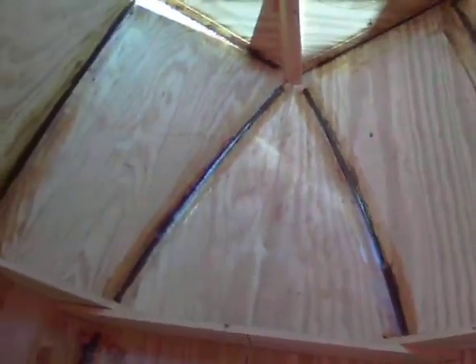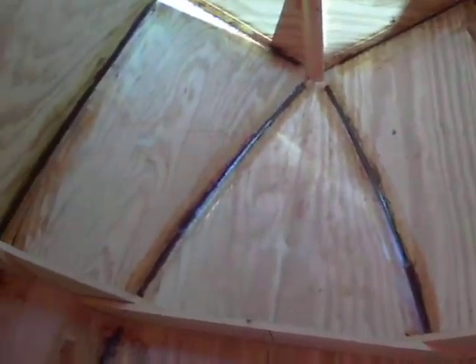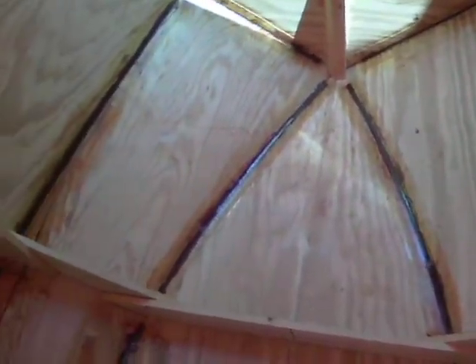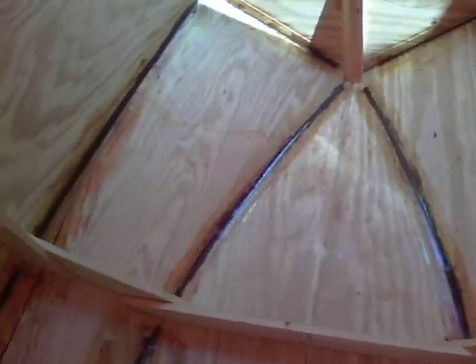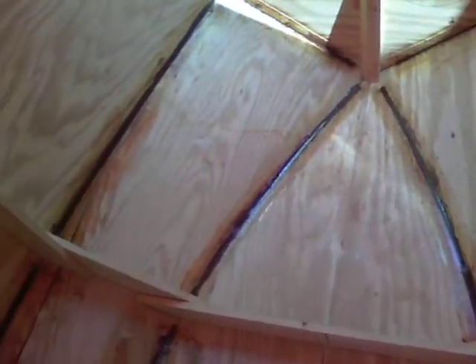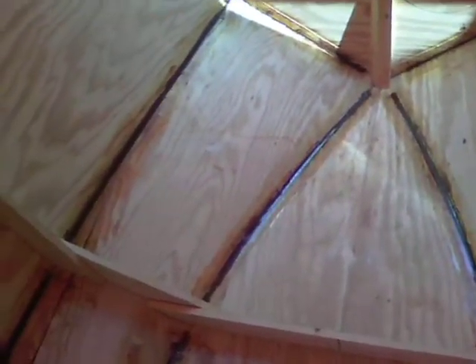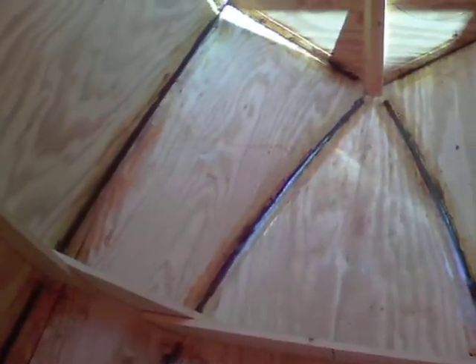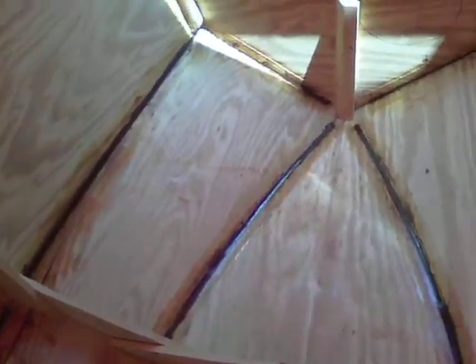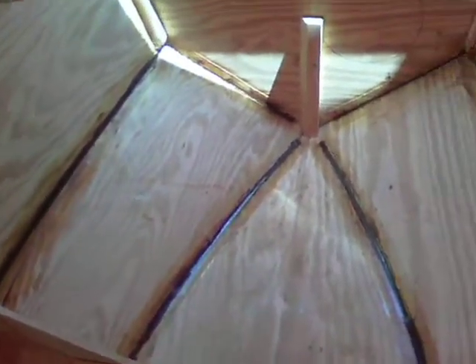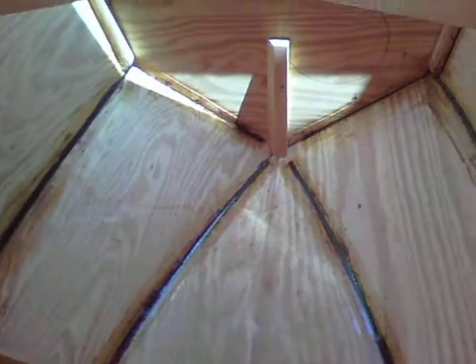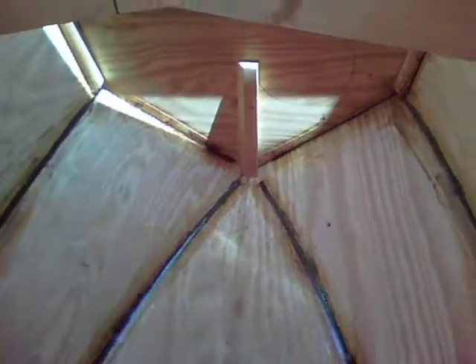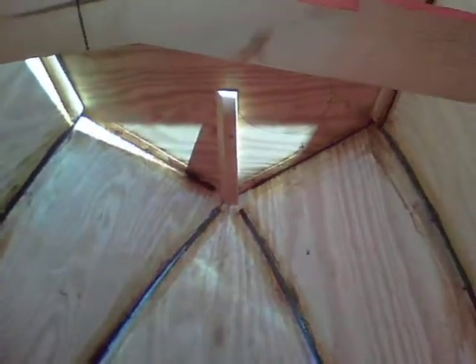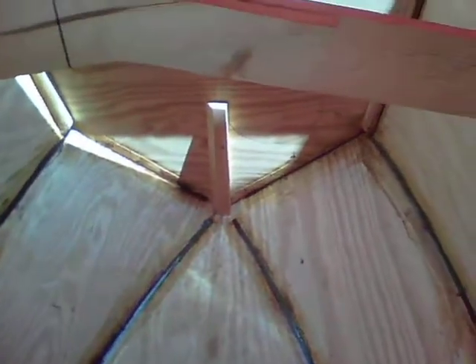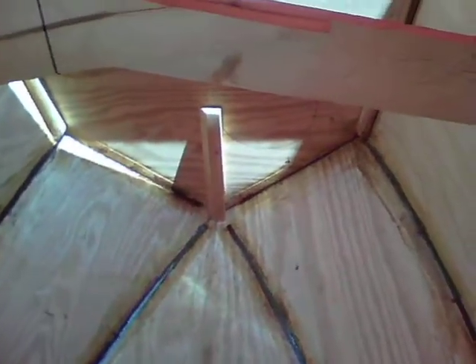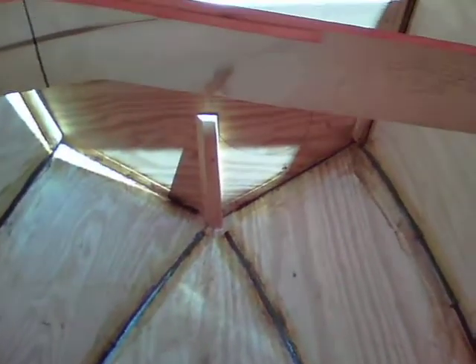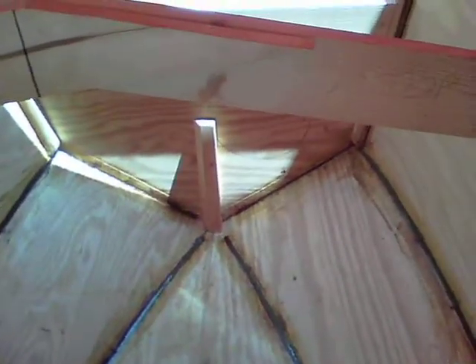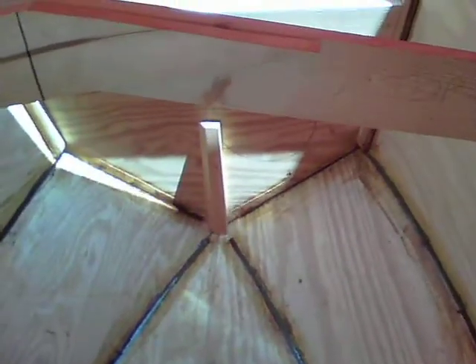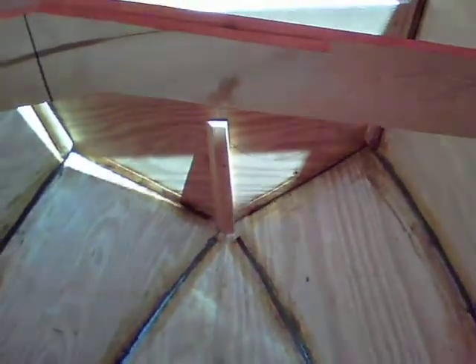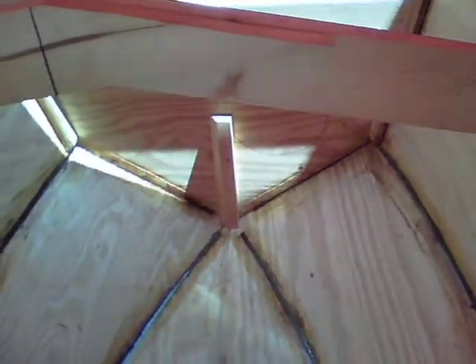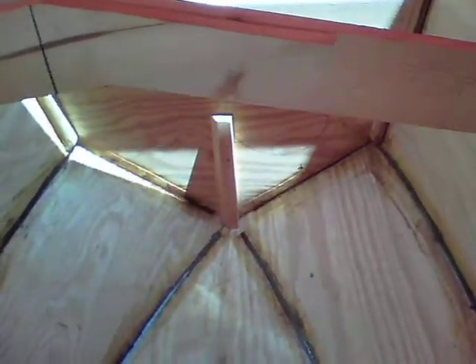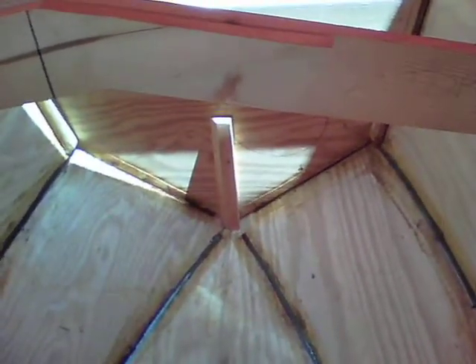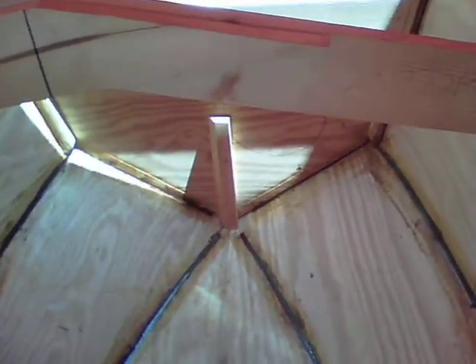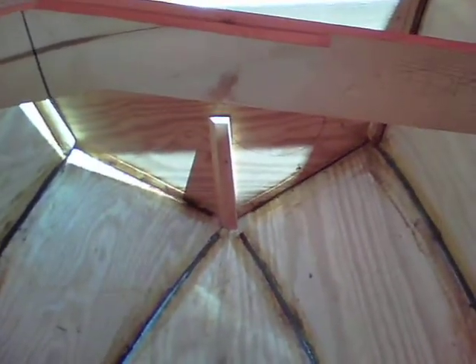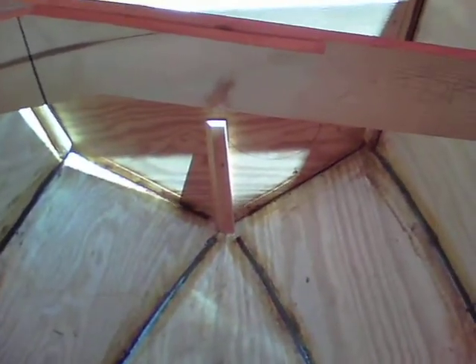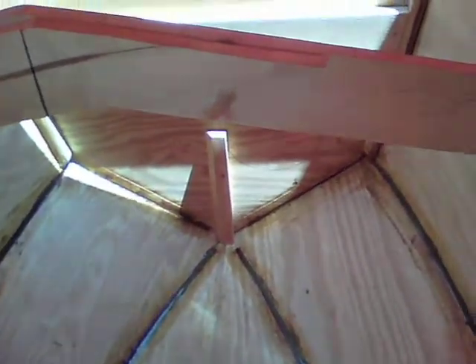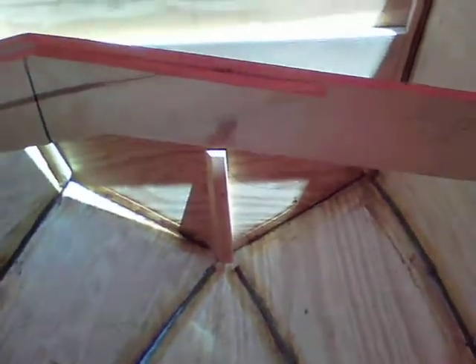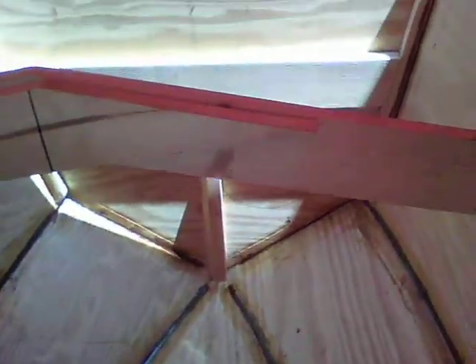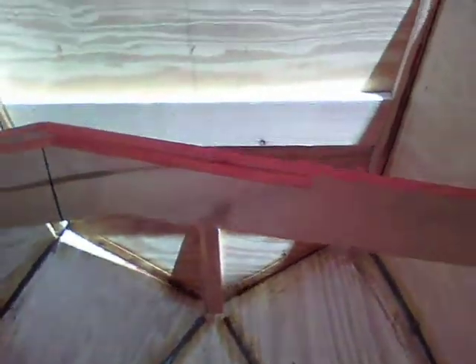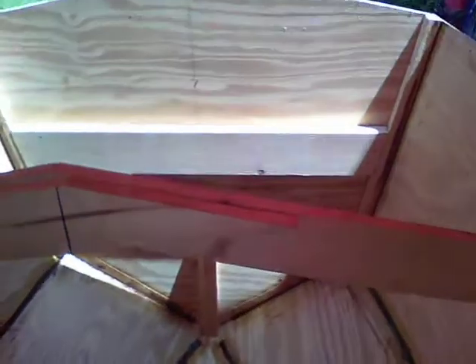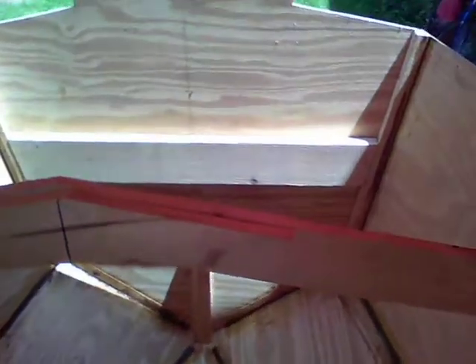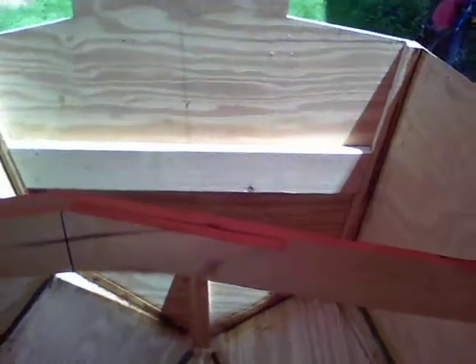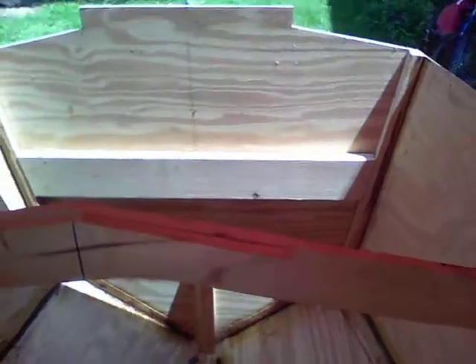Had to leave that front undone. That post there in the middle is holding all those things together with screws so that they'll meet properly. I'll have to take care of that later.